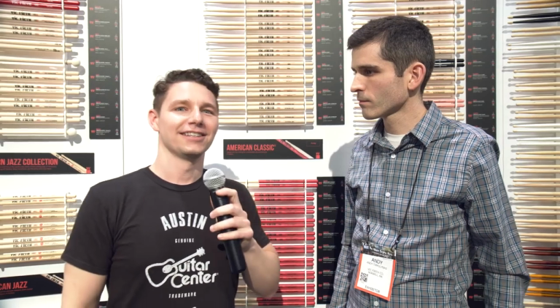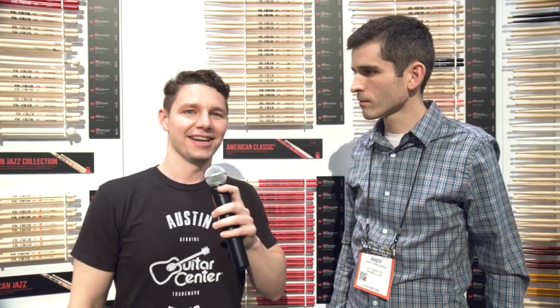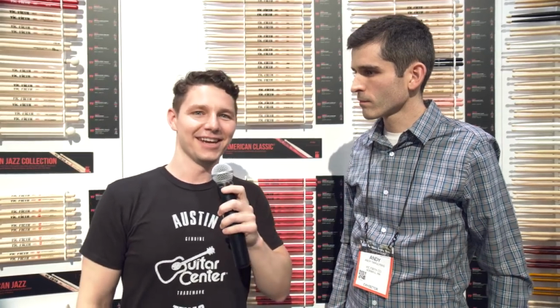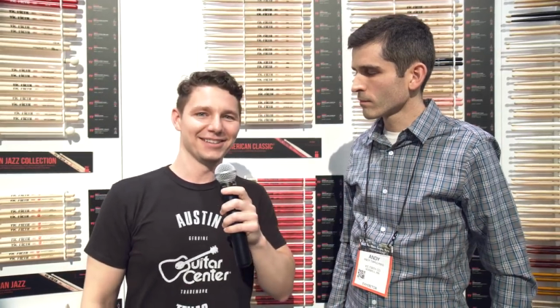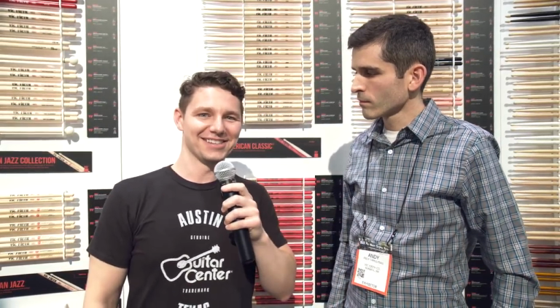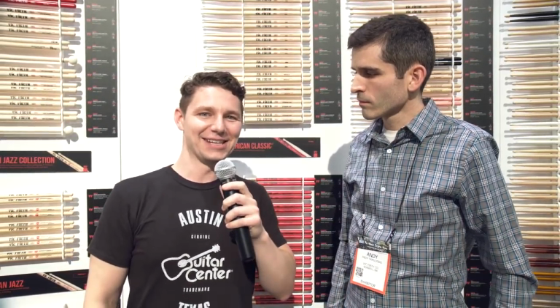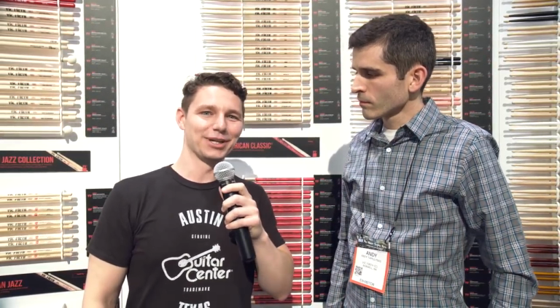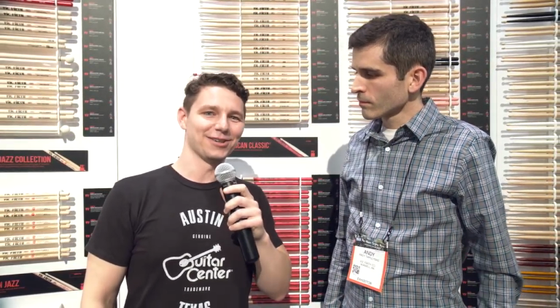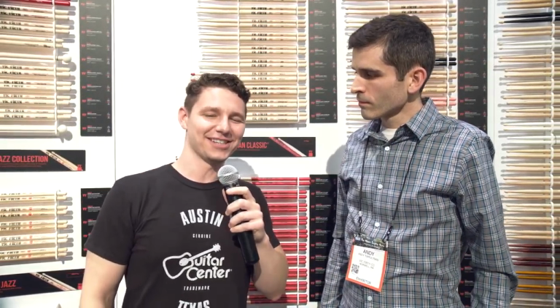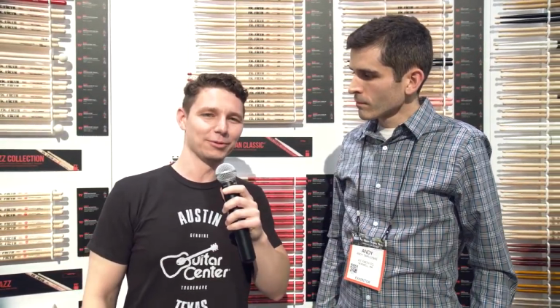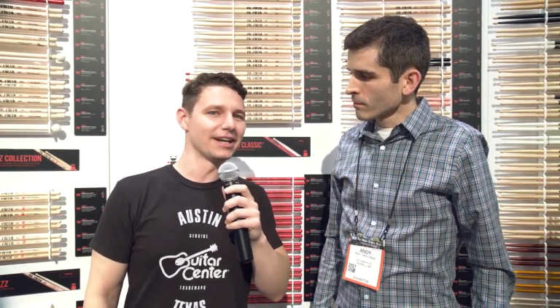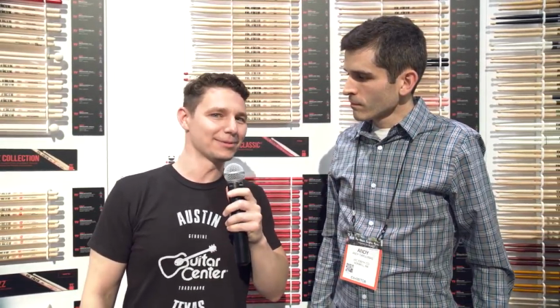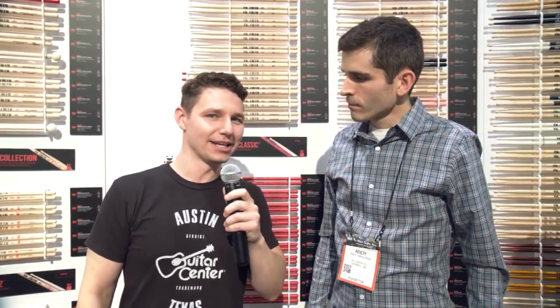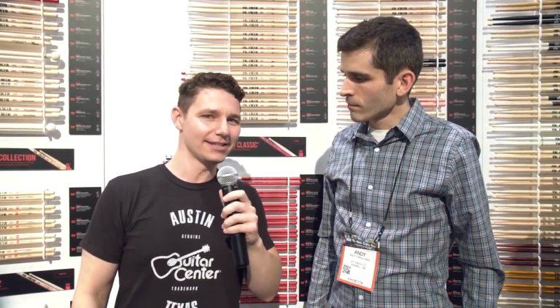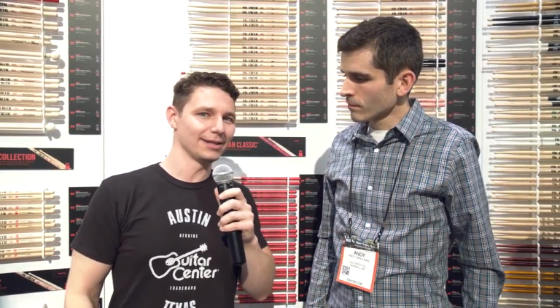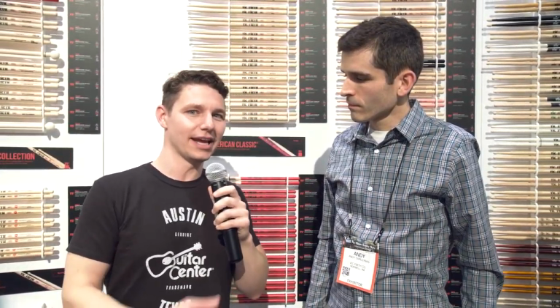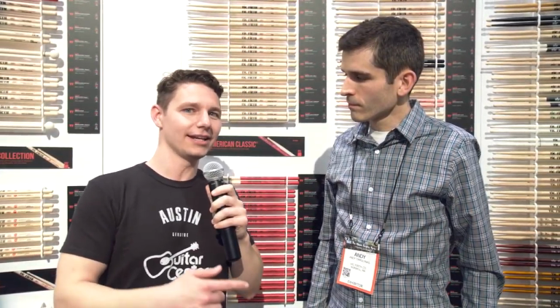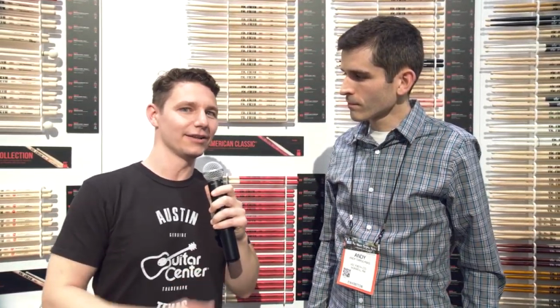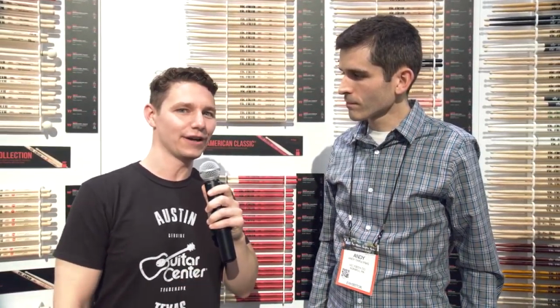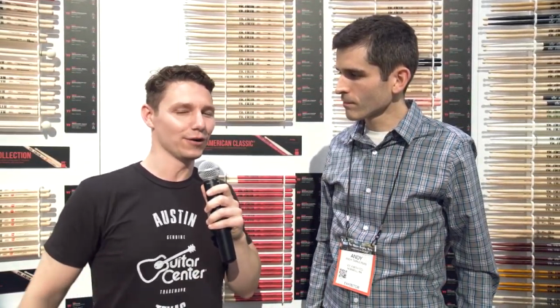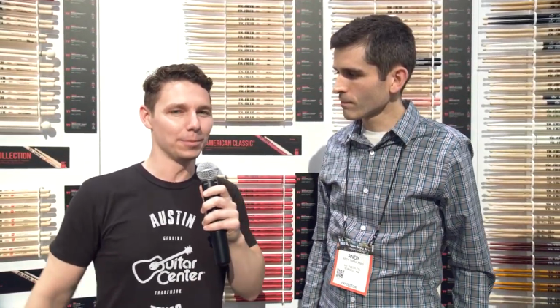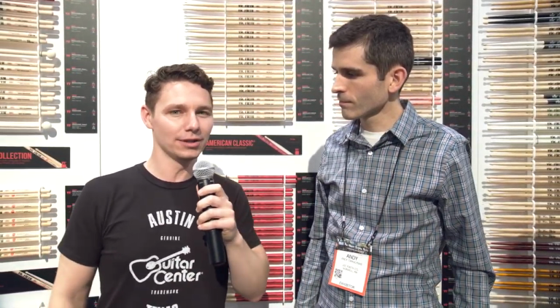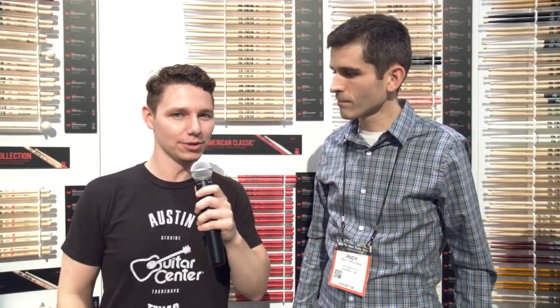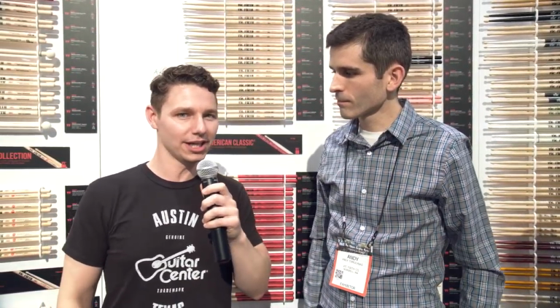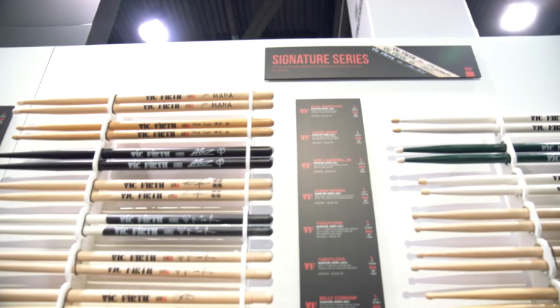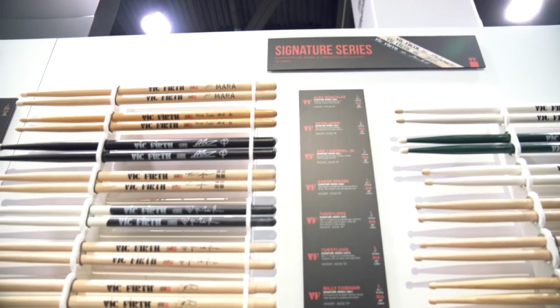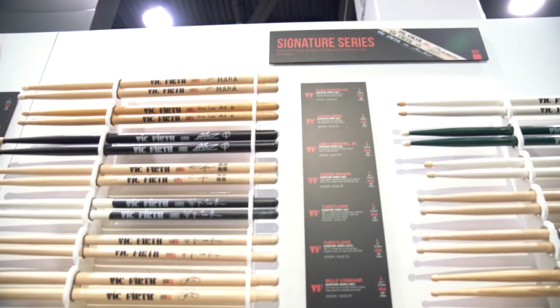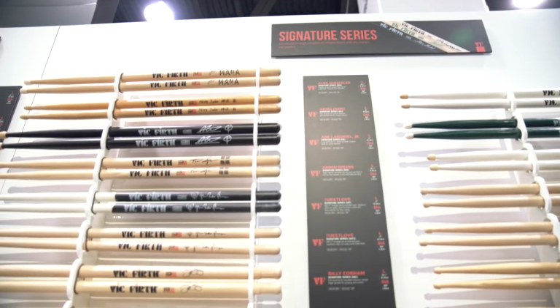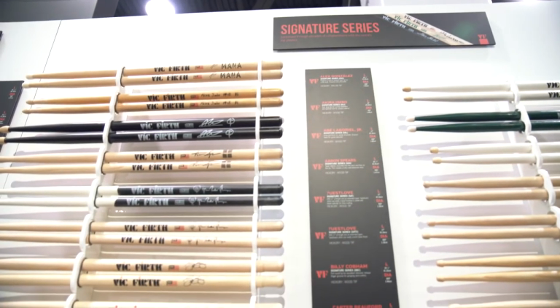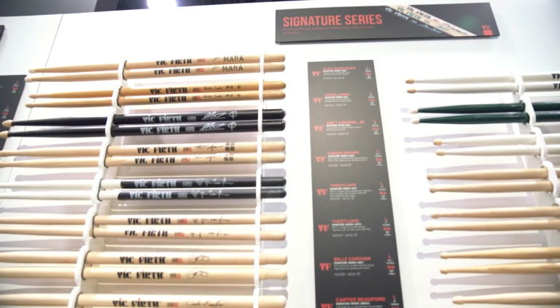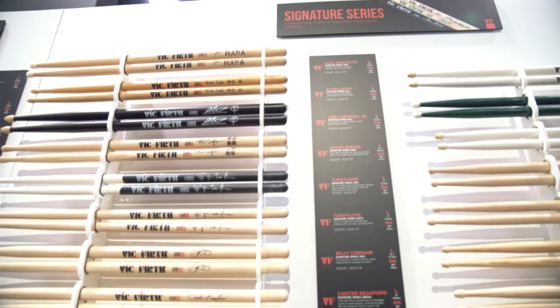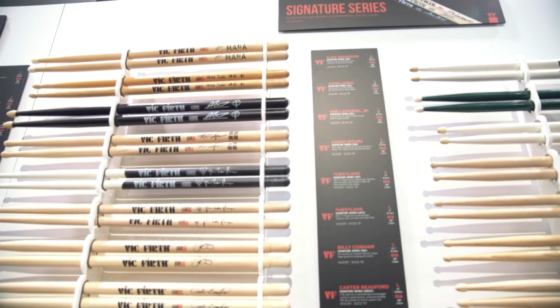Hey gang, this is Steve with Guitar Center. We're at NAMM 2018 with Andy in the Vic Firth booth, and we're checking out some new signature sticks.